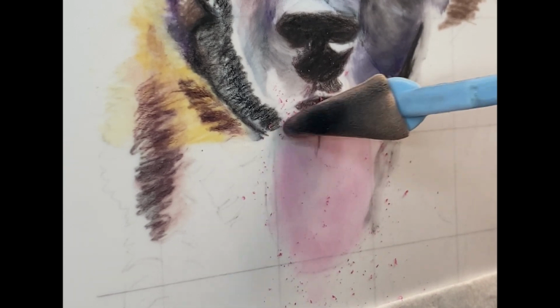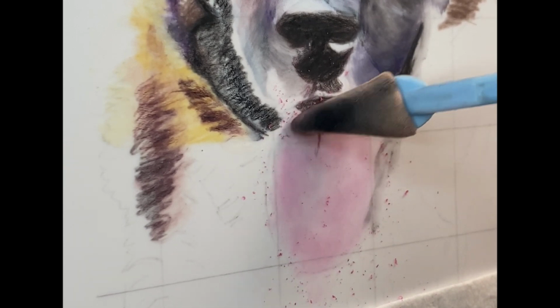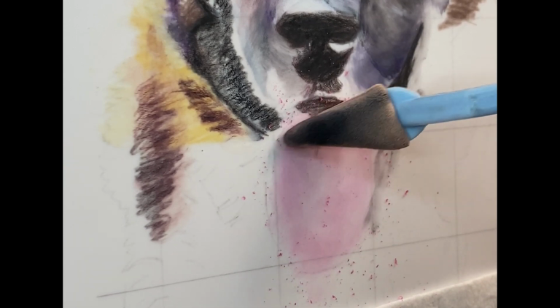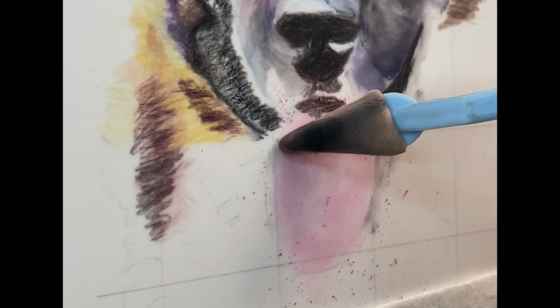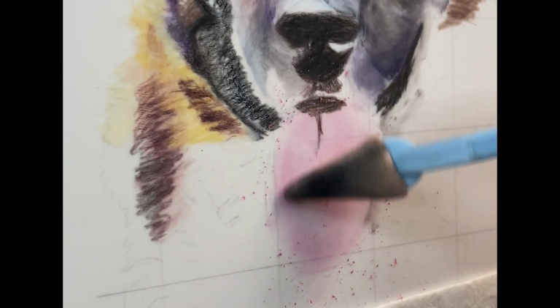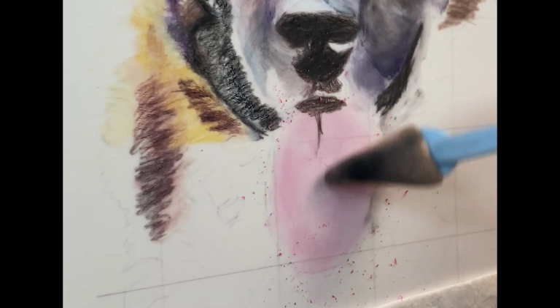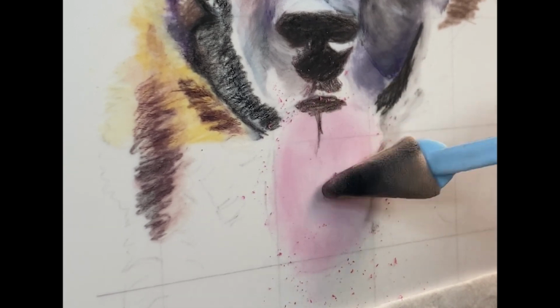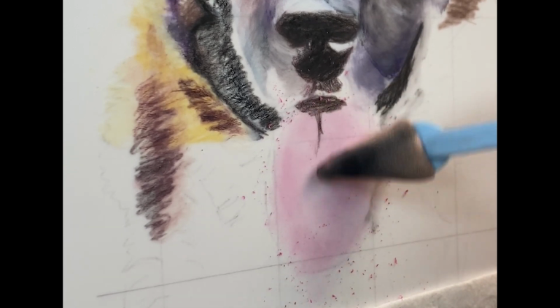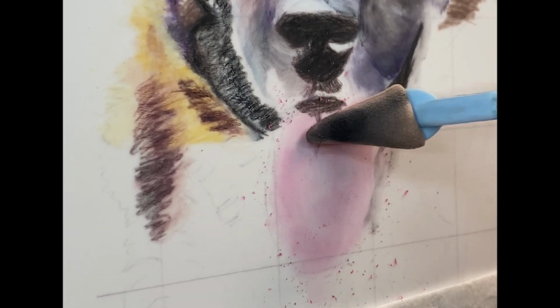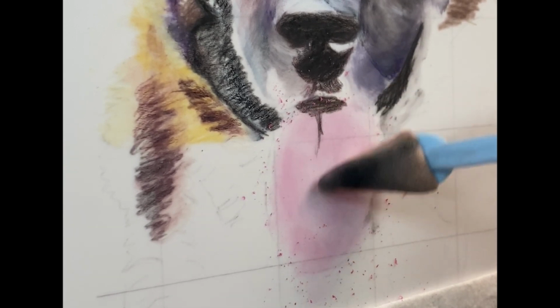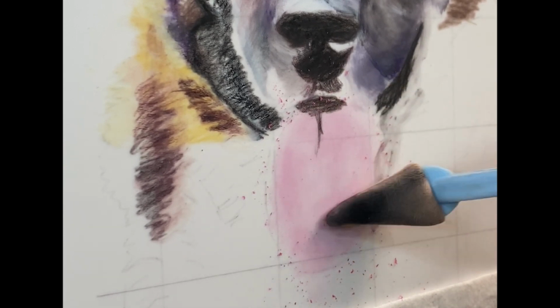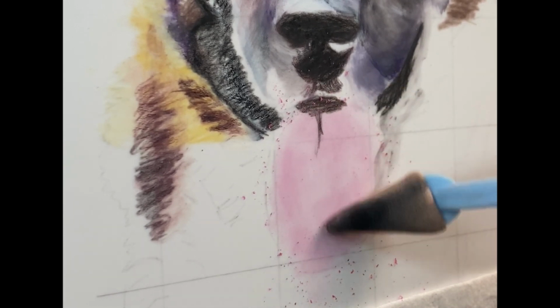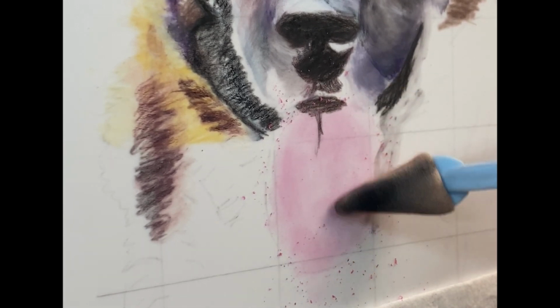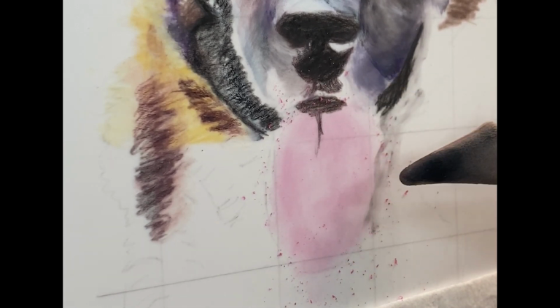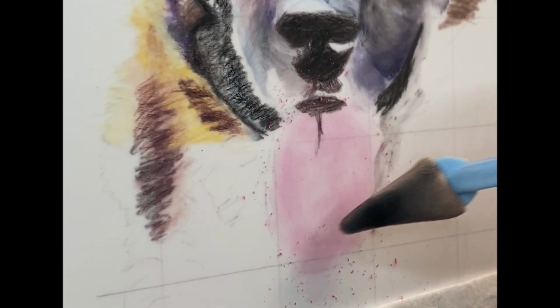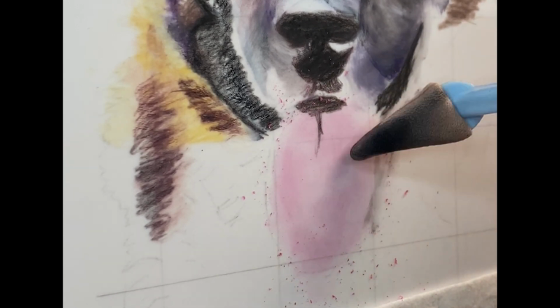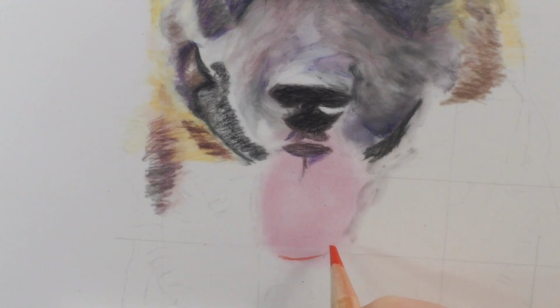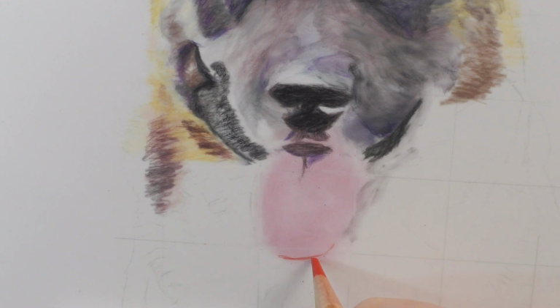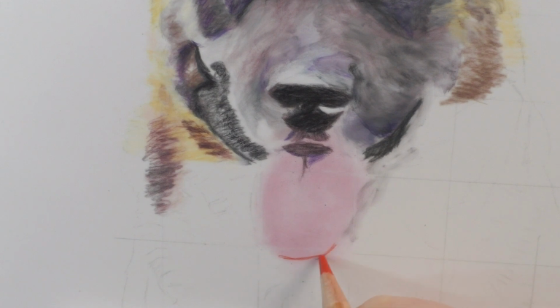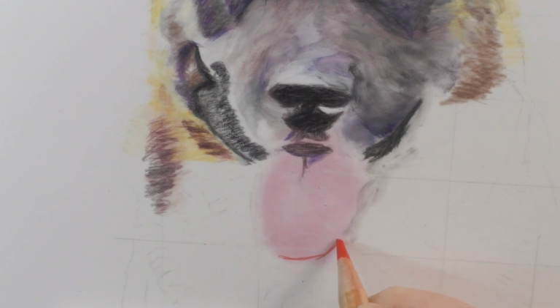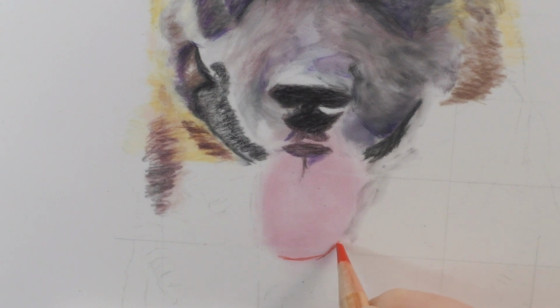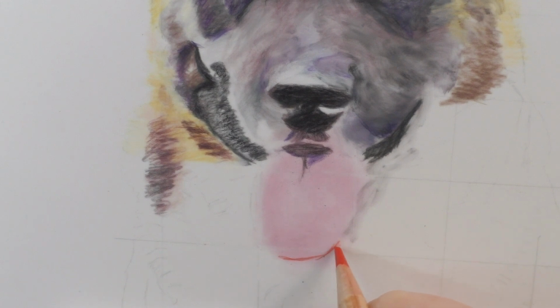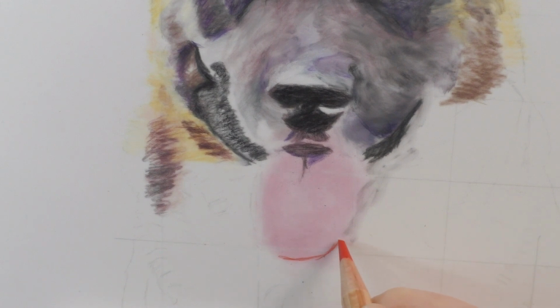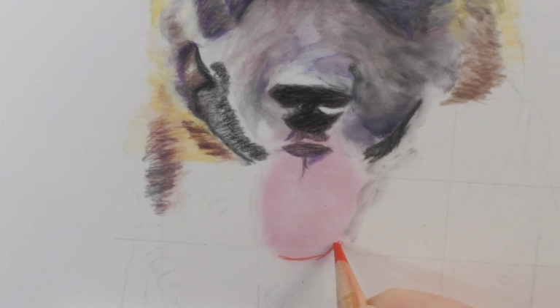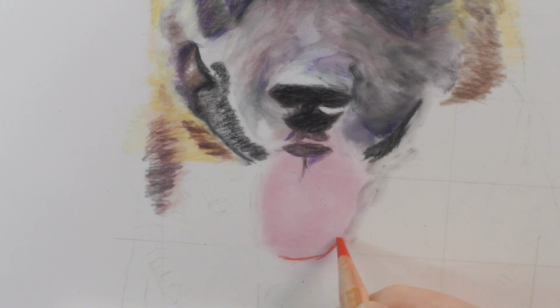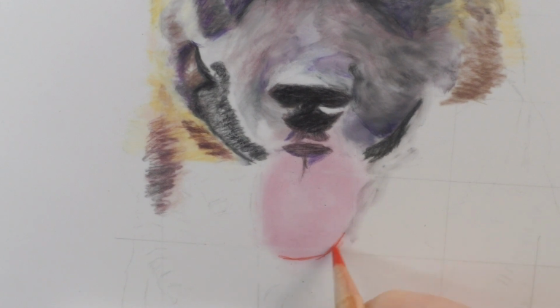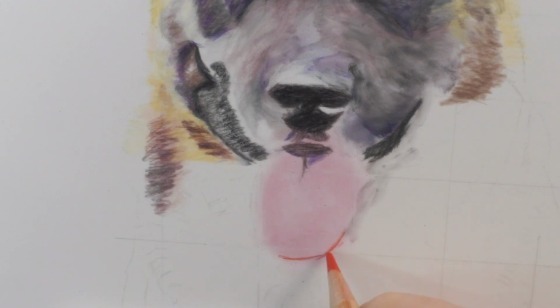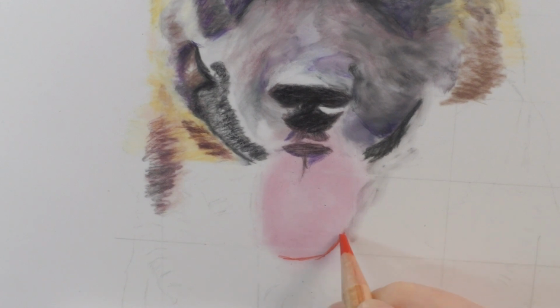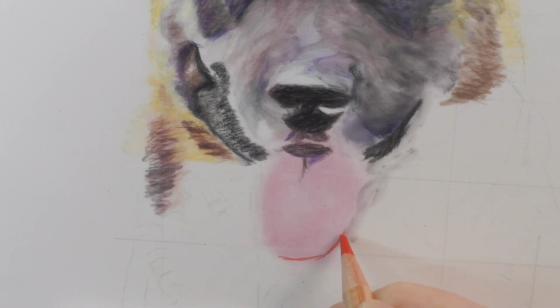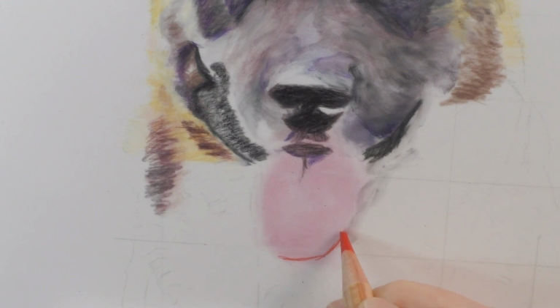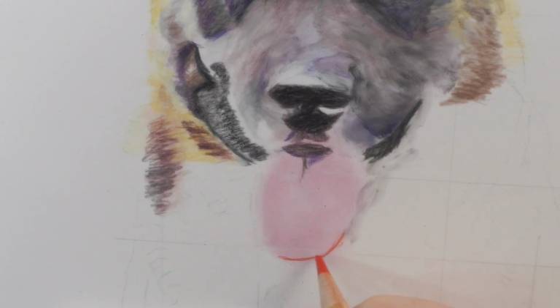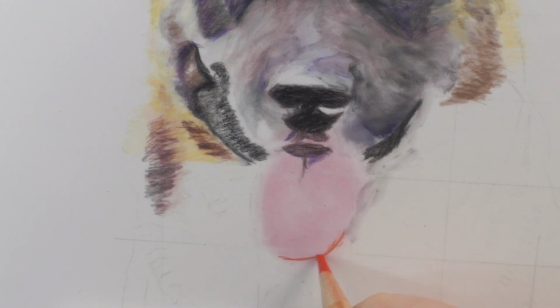This is on drafting film double-sided — not Duralar, drafting film.